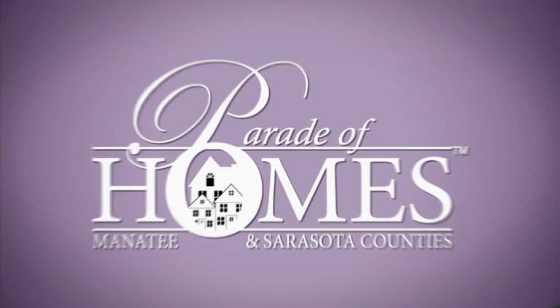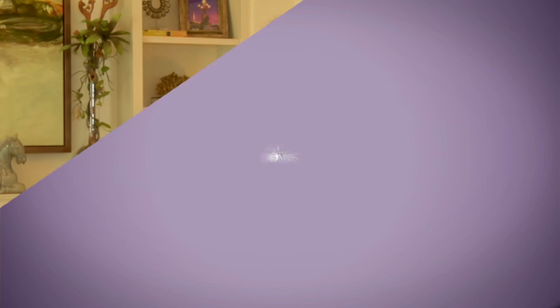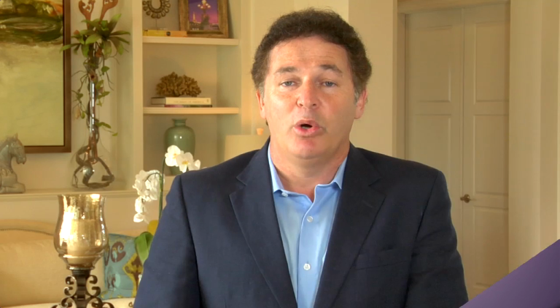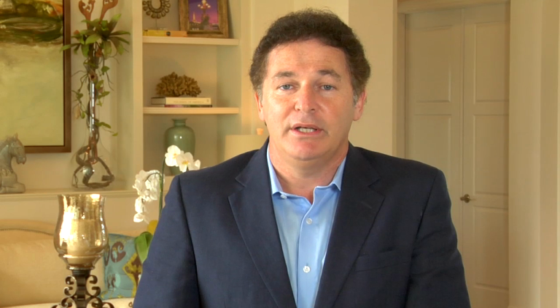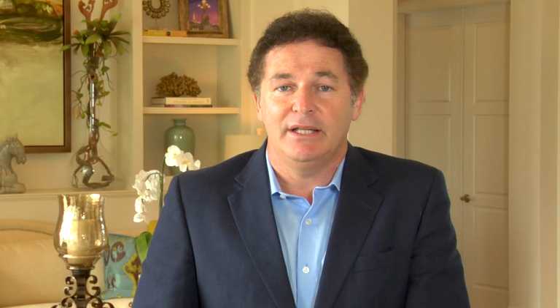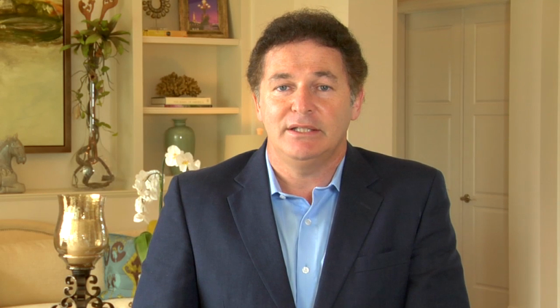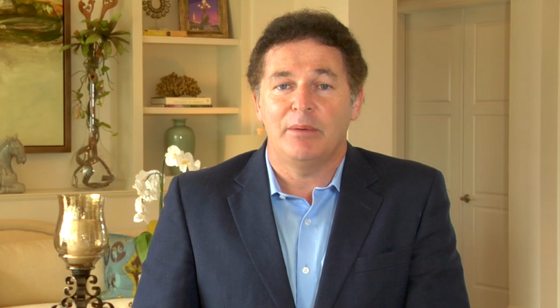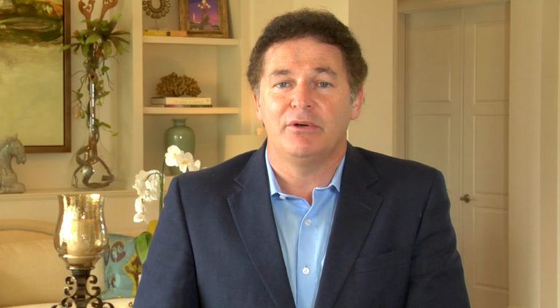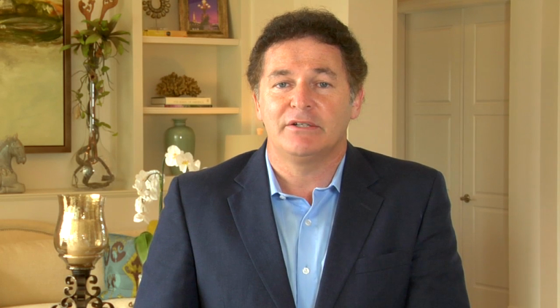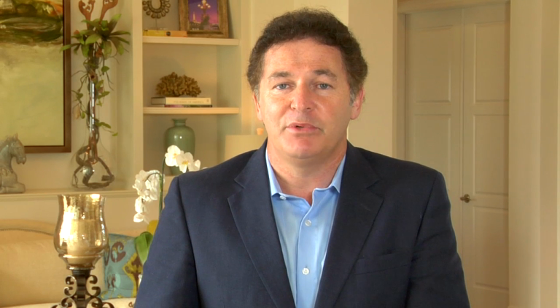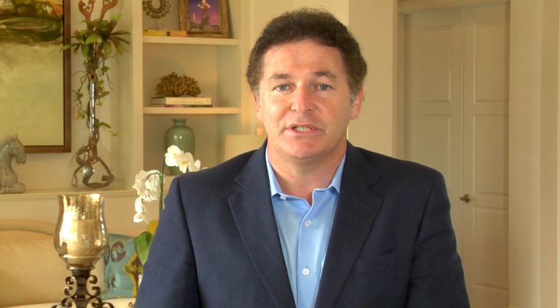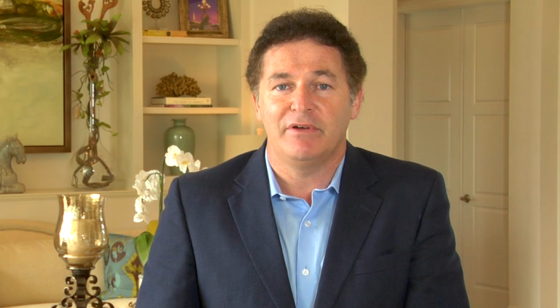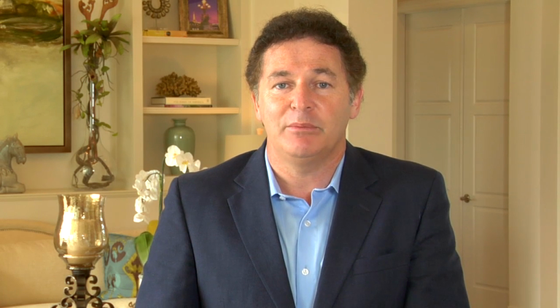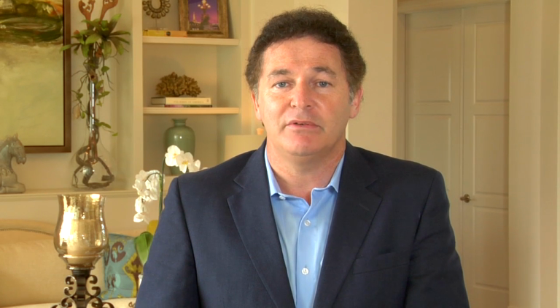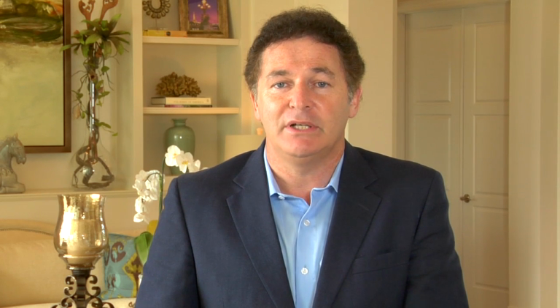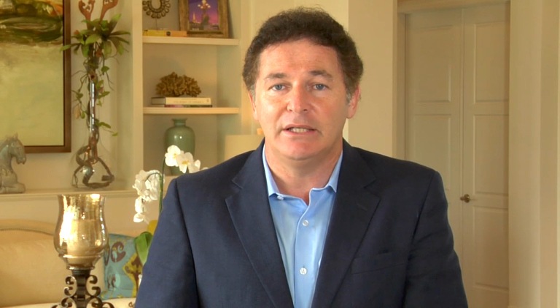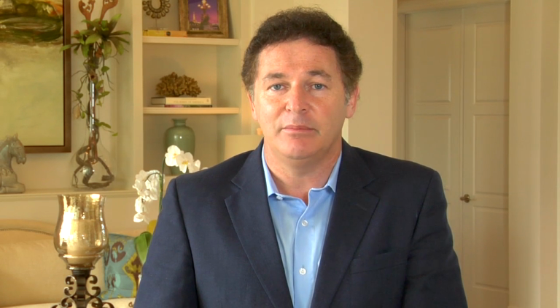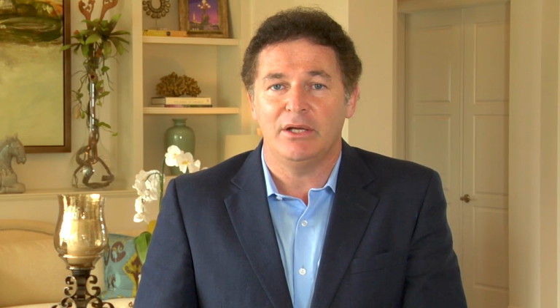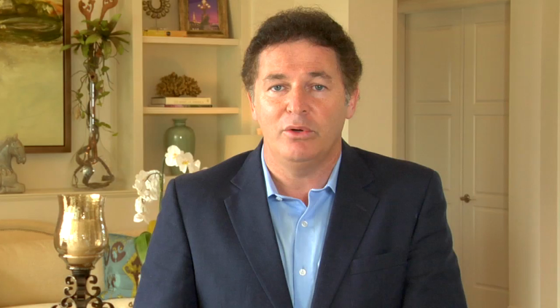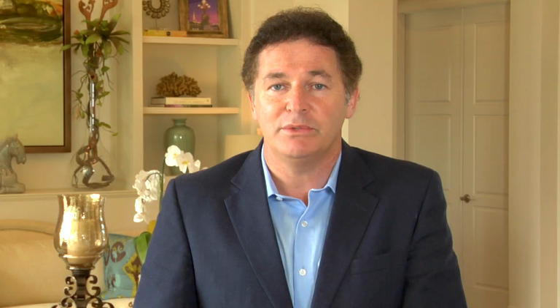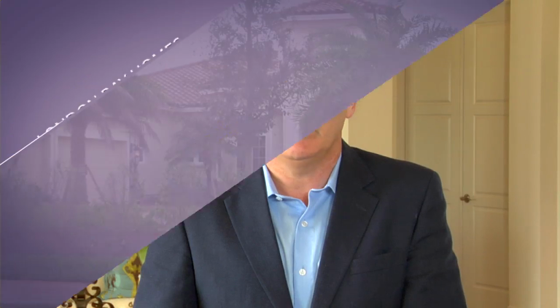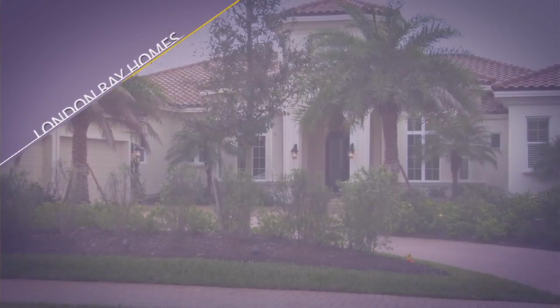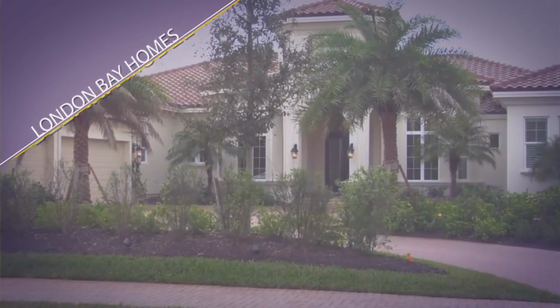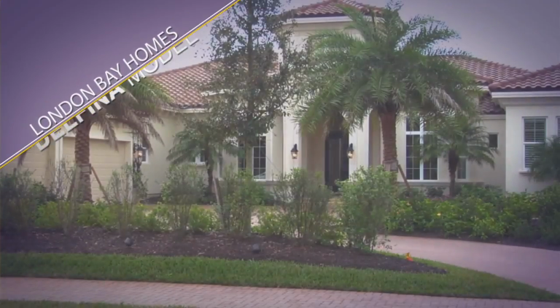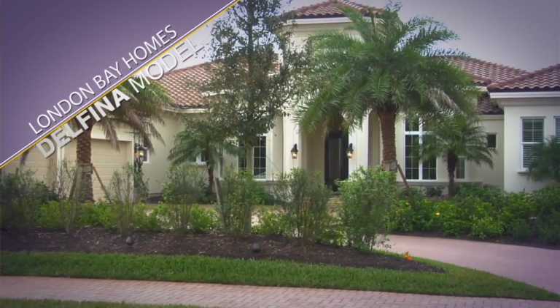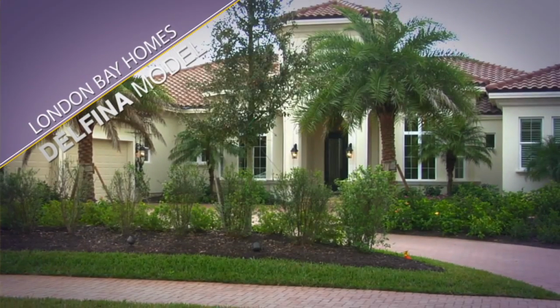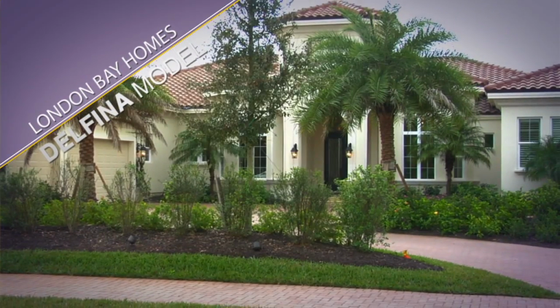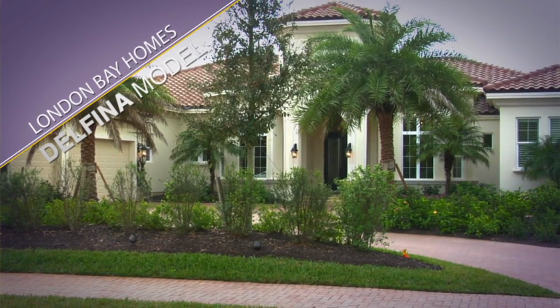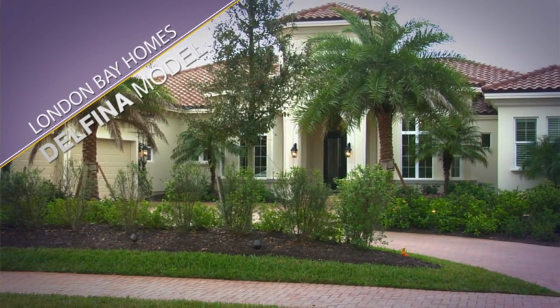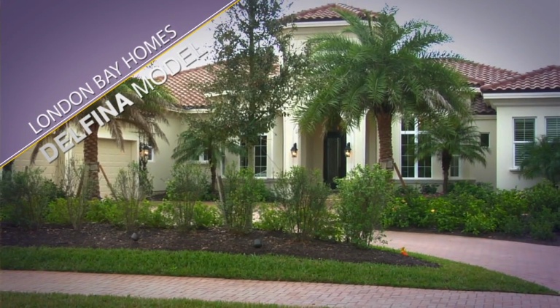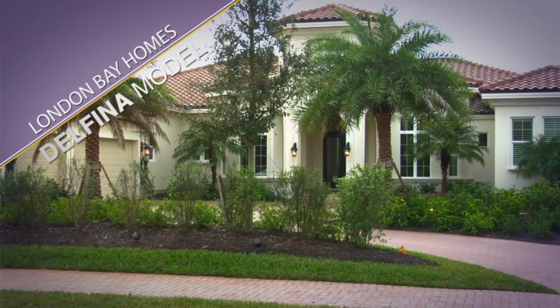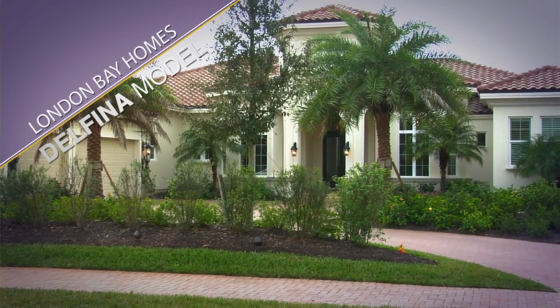I'm Roland Nernsey, Director of Business Development for London Bay Homes, and we're here in the Delfina model at the Founders Club.